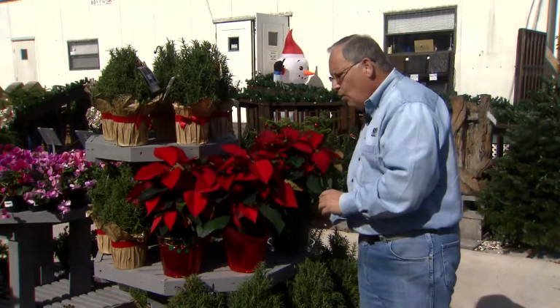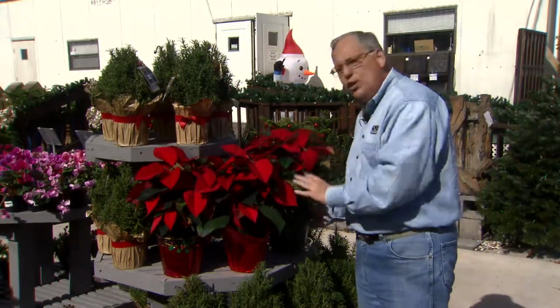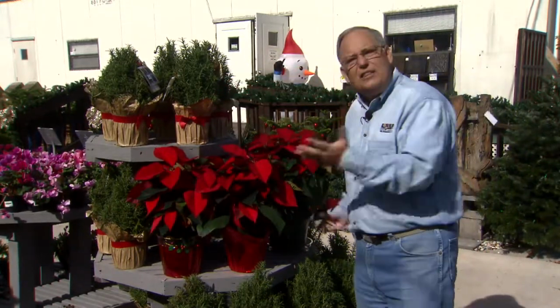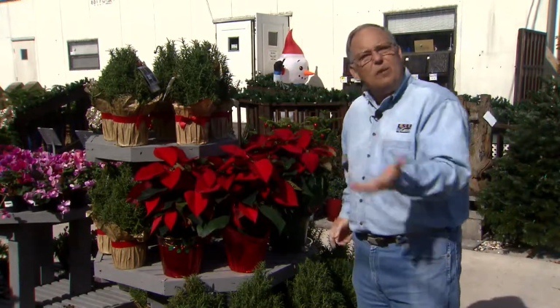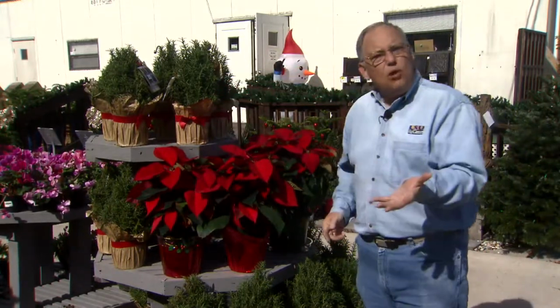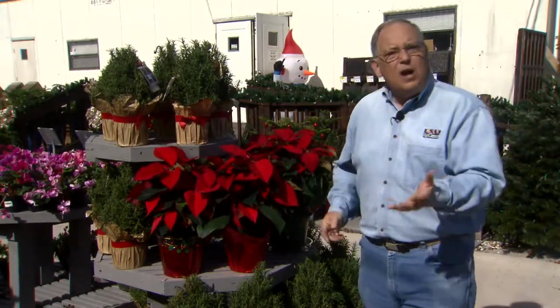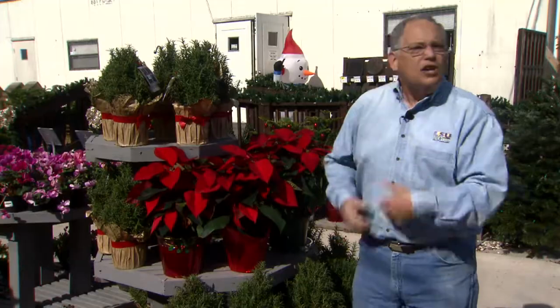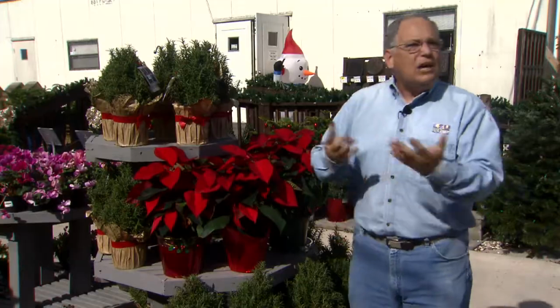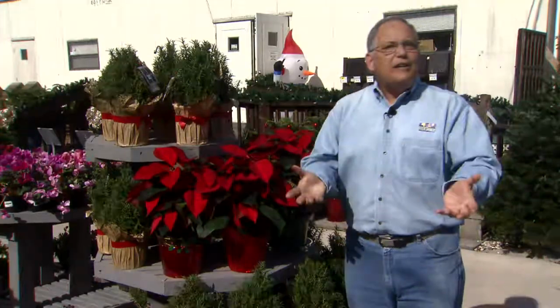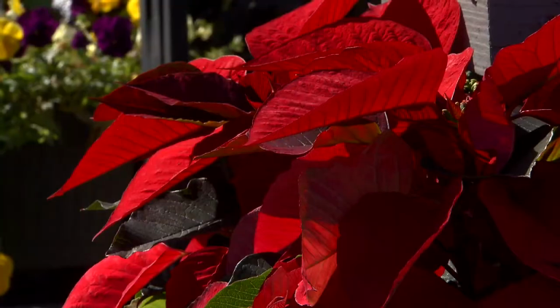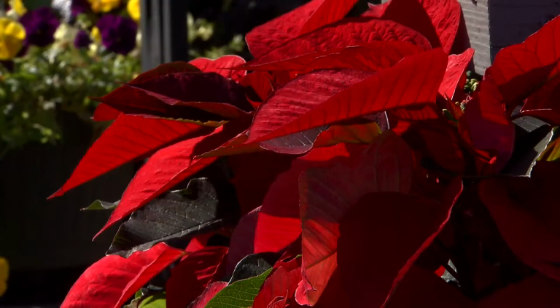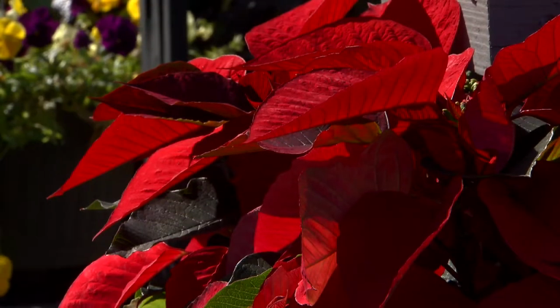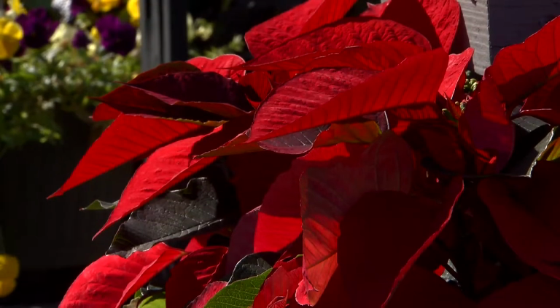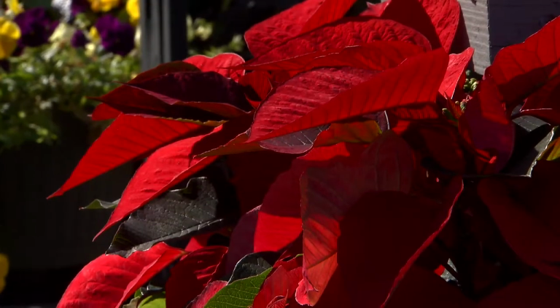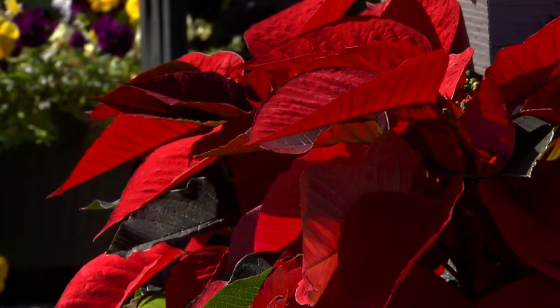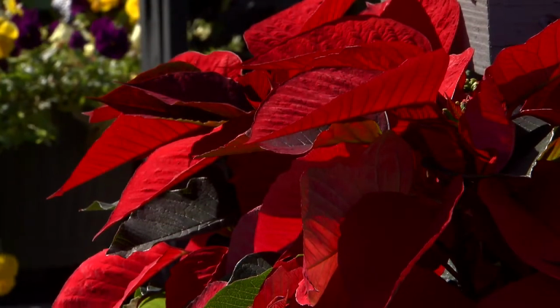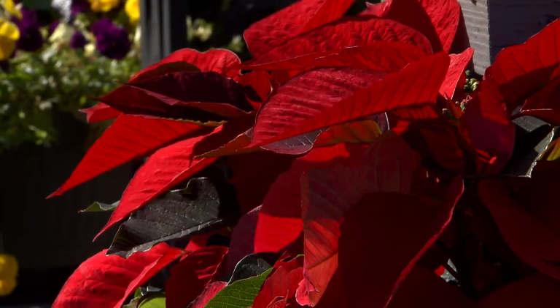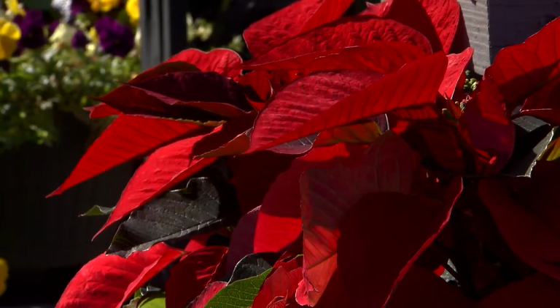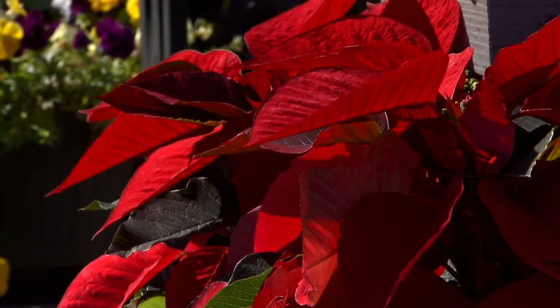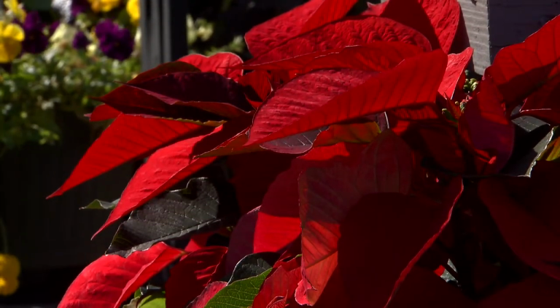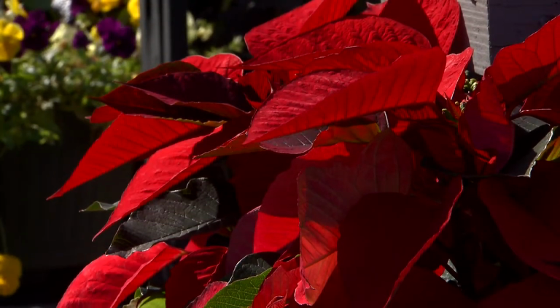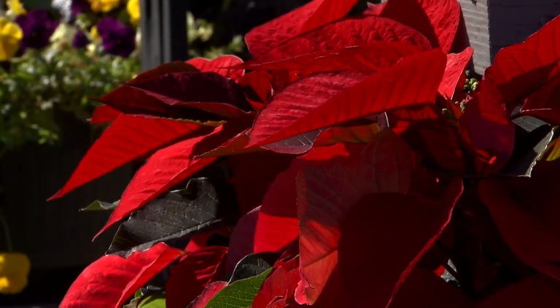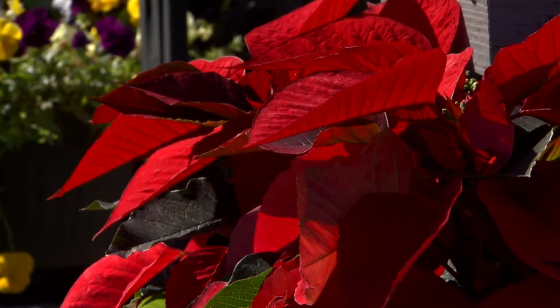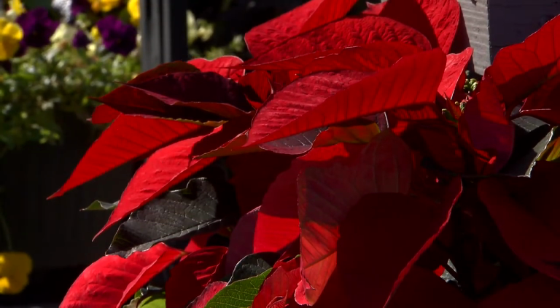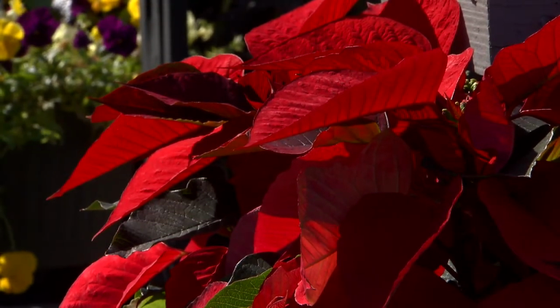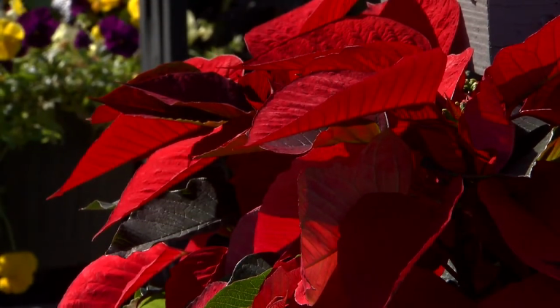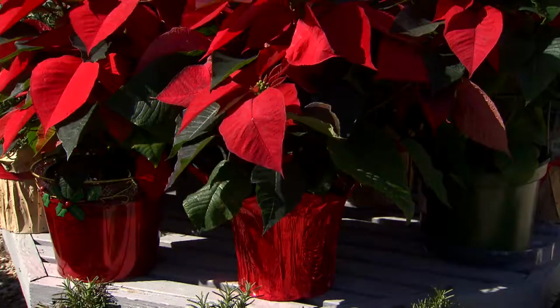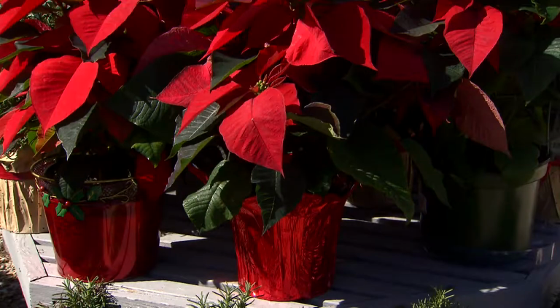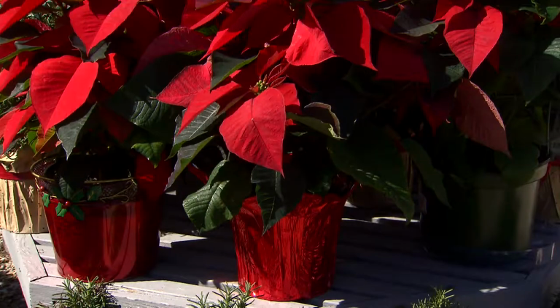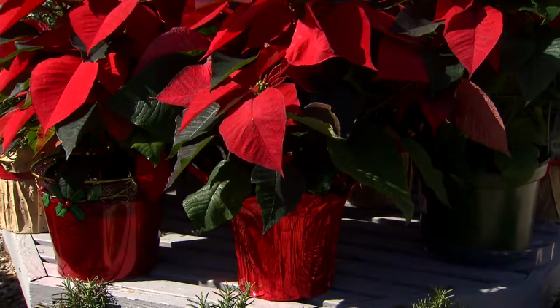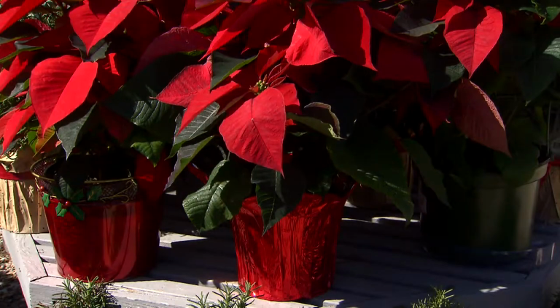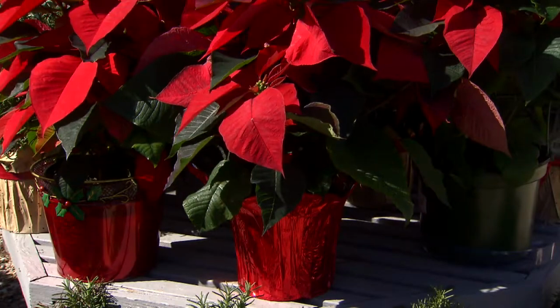When you get them home, try to locate your poinsettia by a window where you get some natural light. That'll help extend its attractive life.